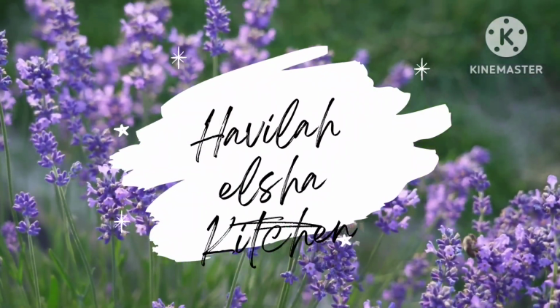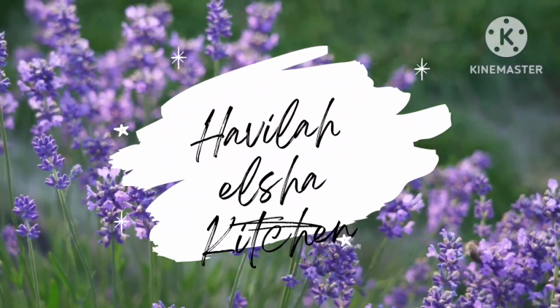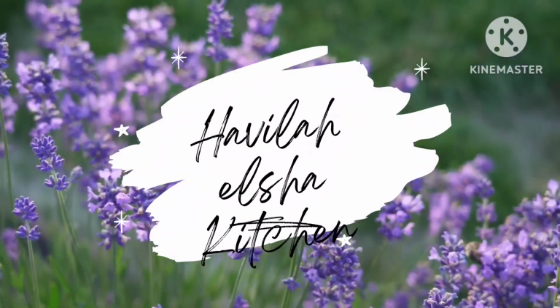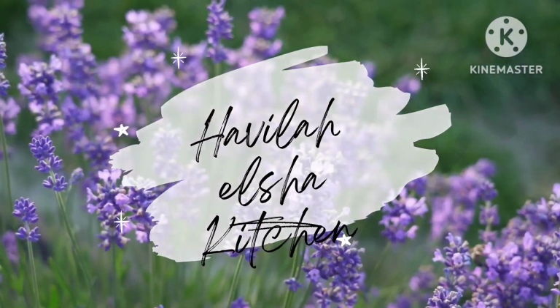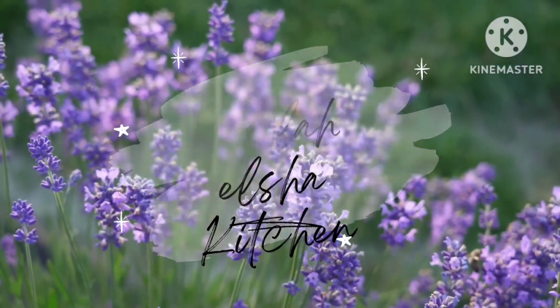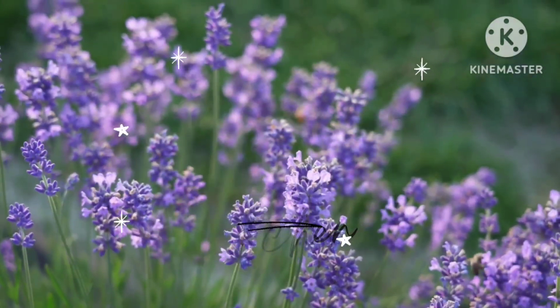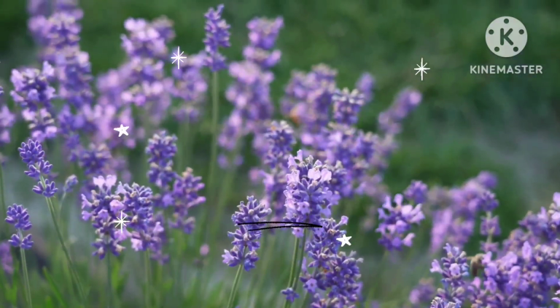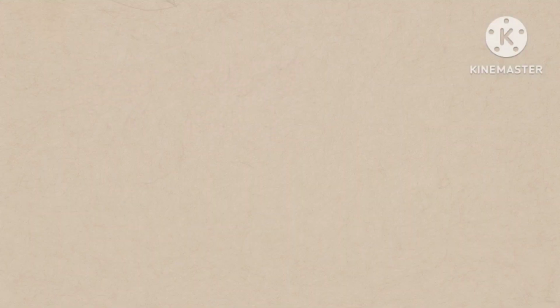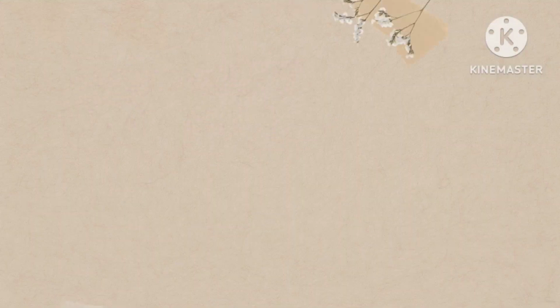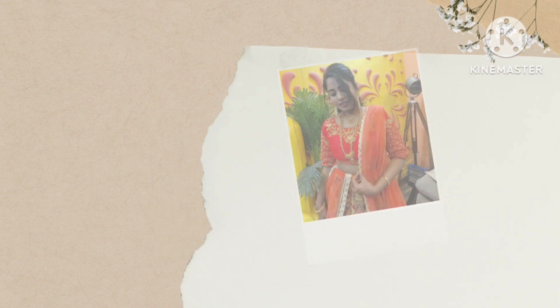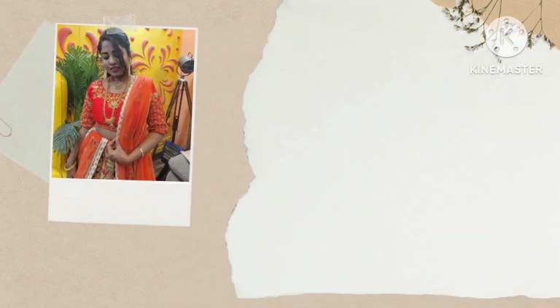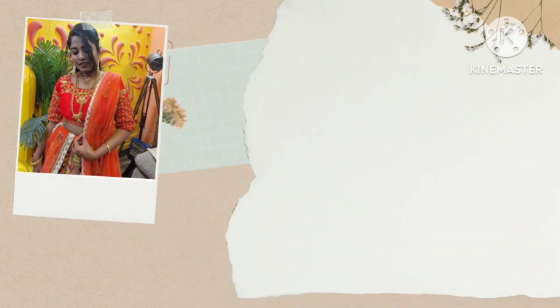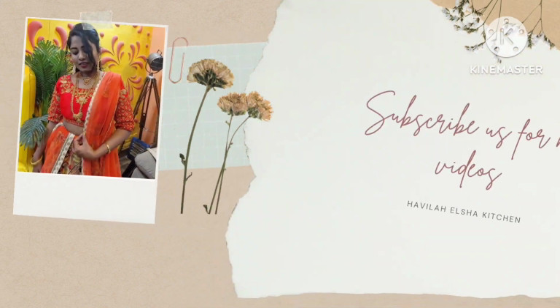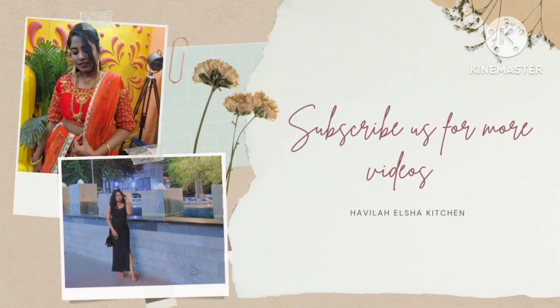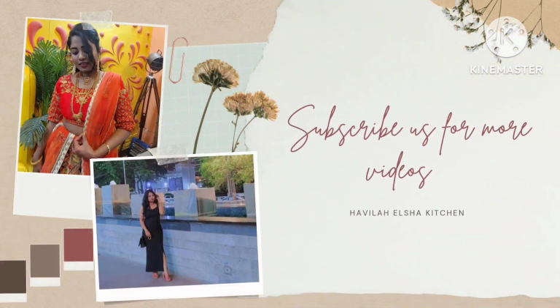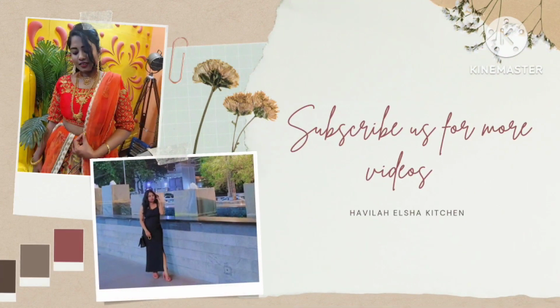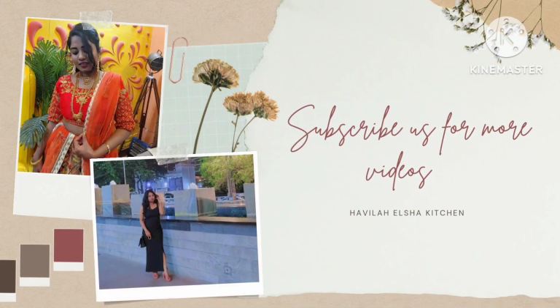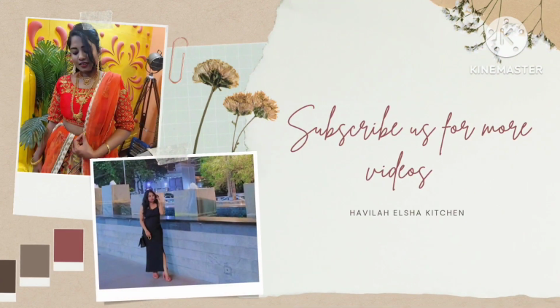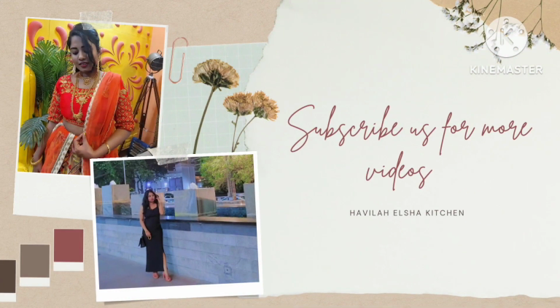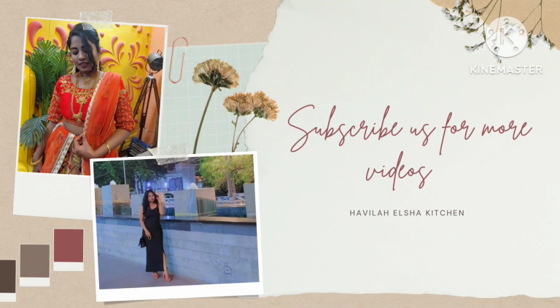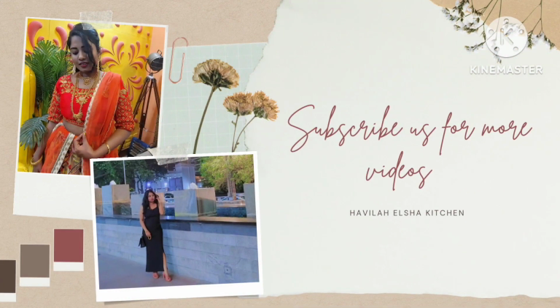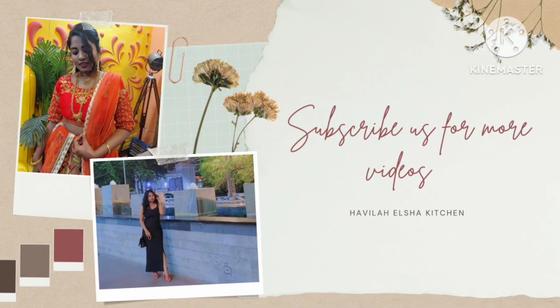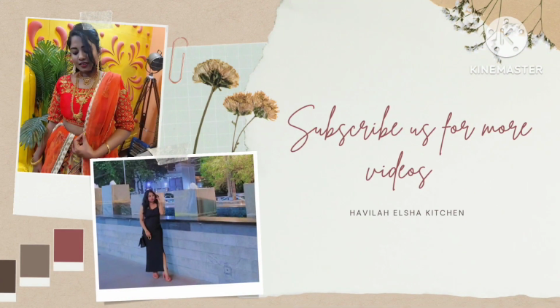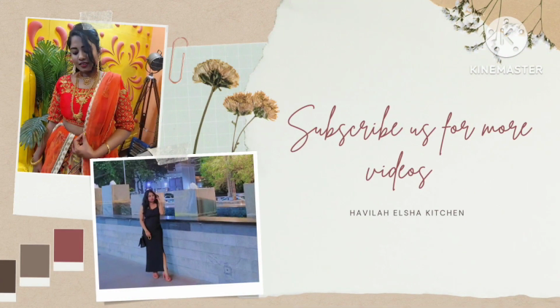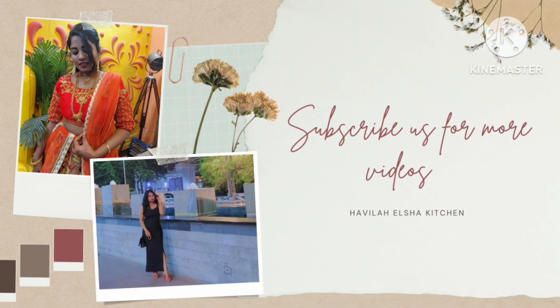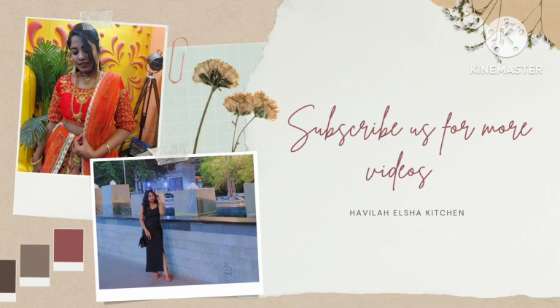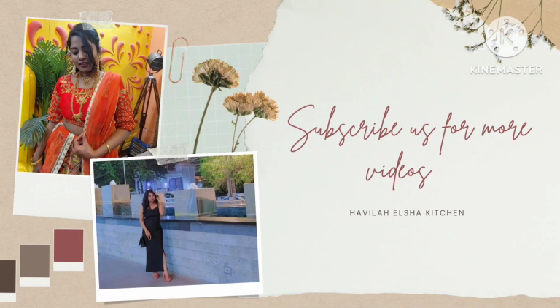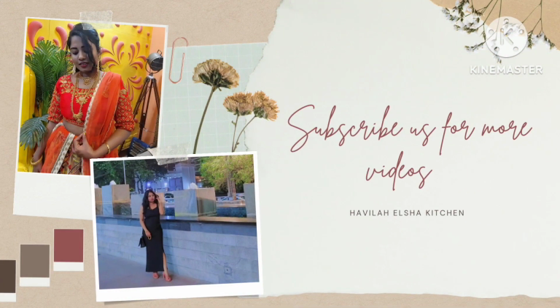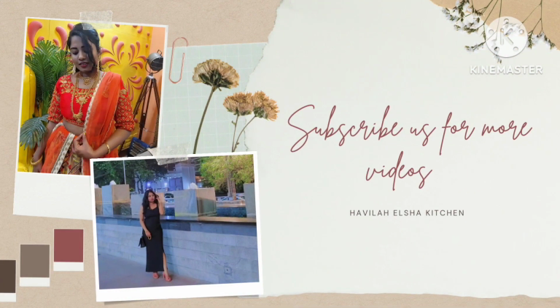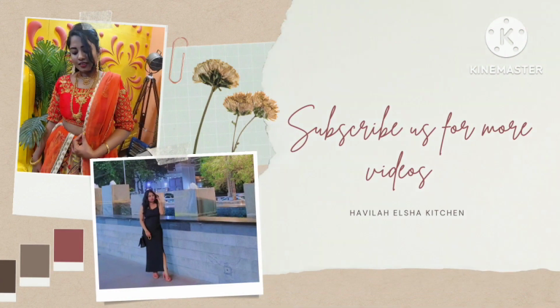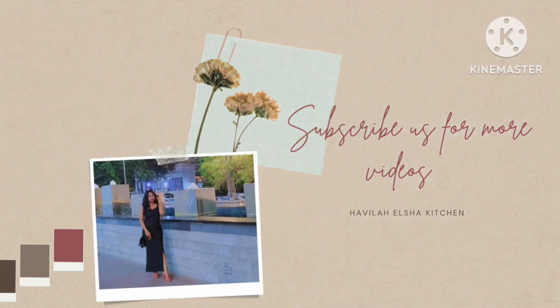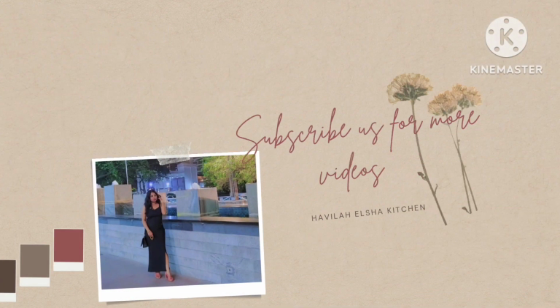Hello, welcome to Havlacer Shaky Chen. Today I am going to talk about healthy gondh dry fruits.